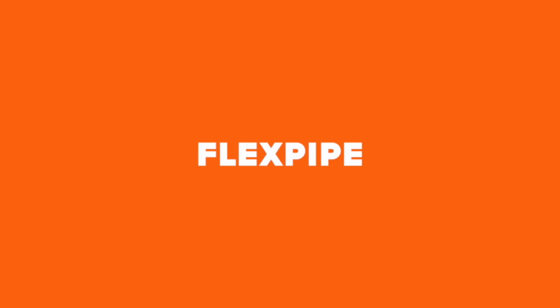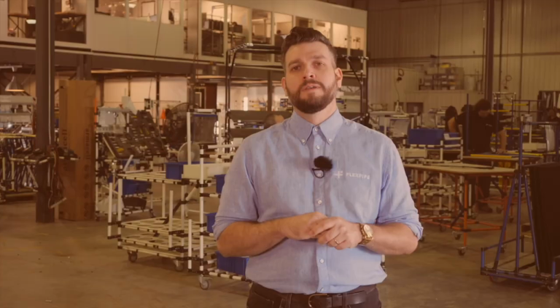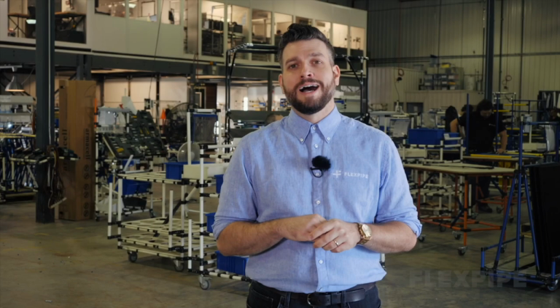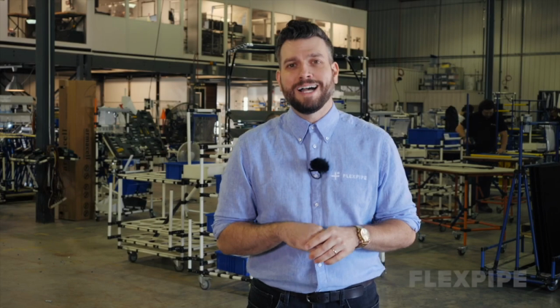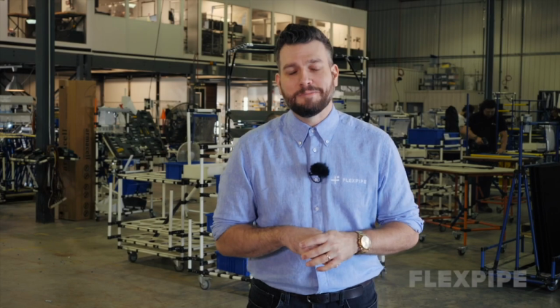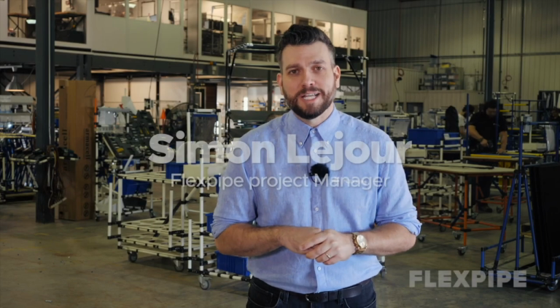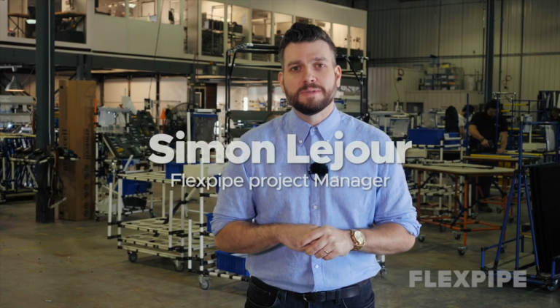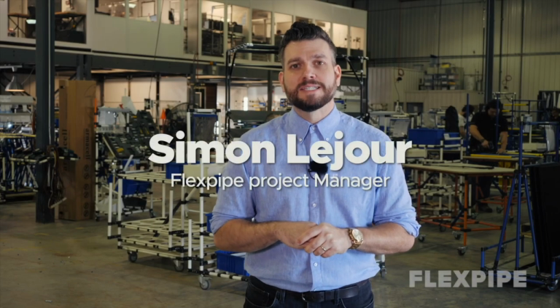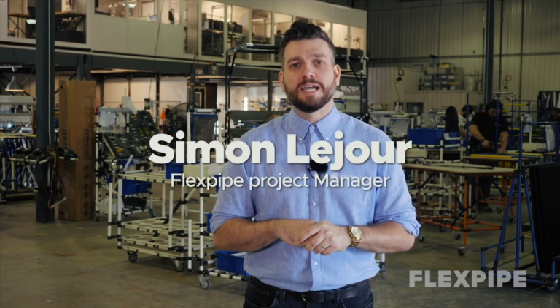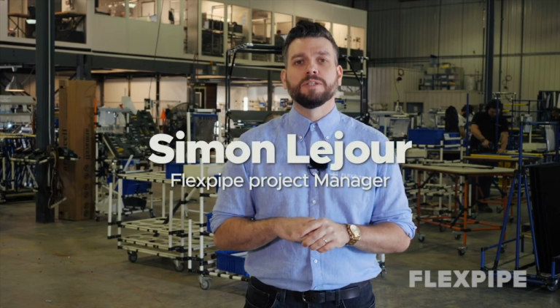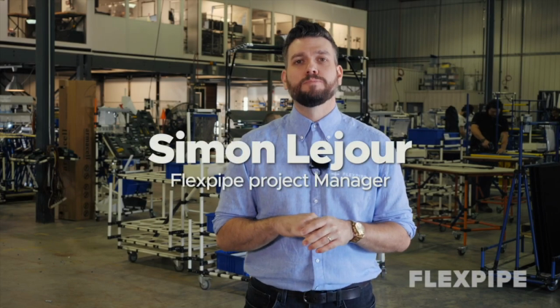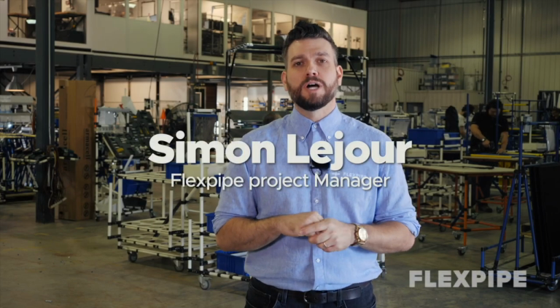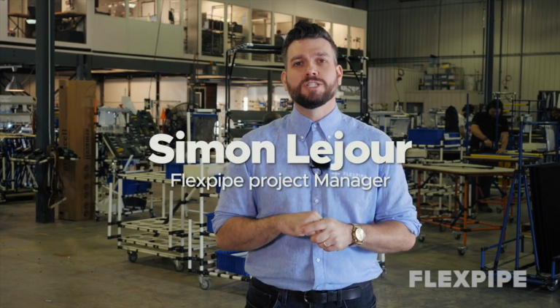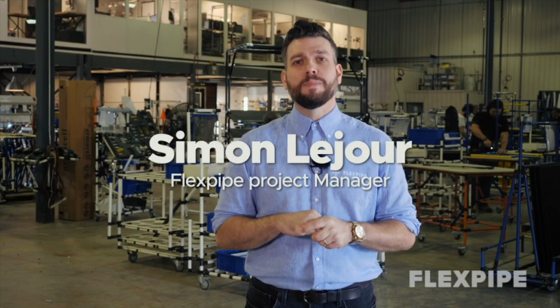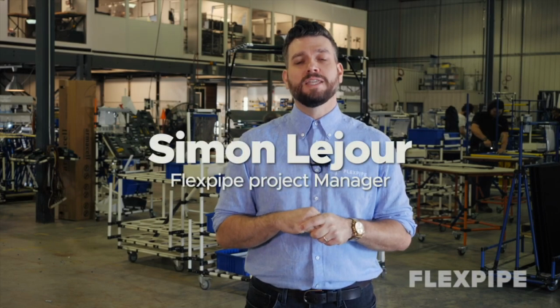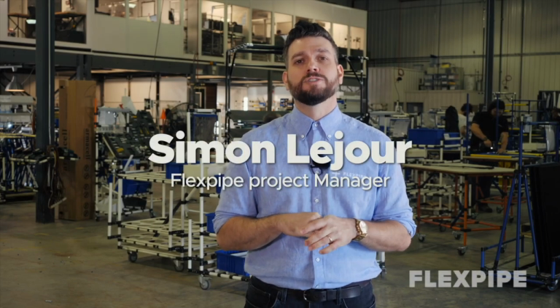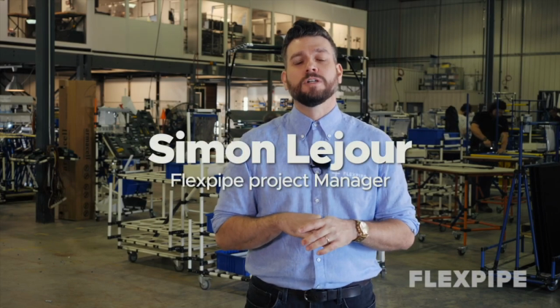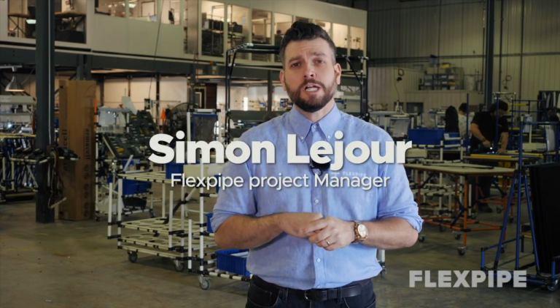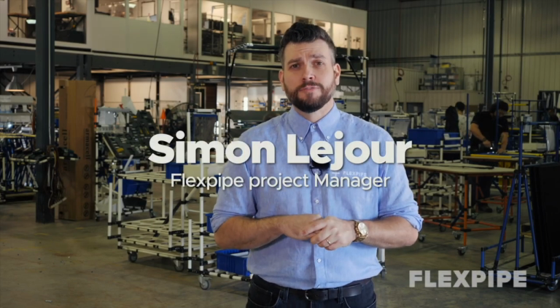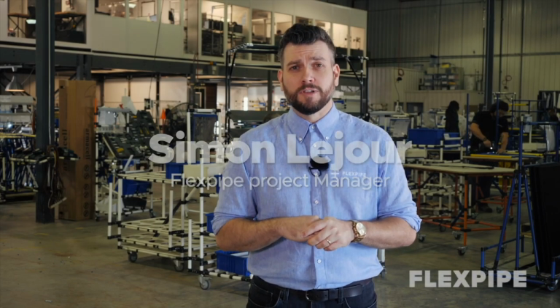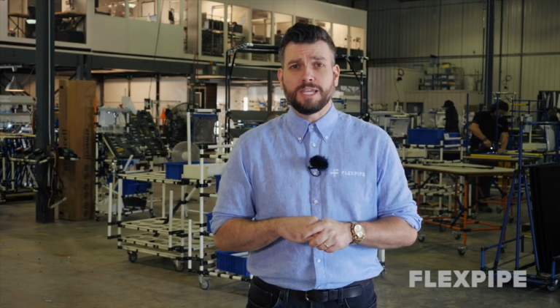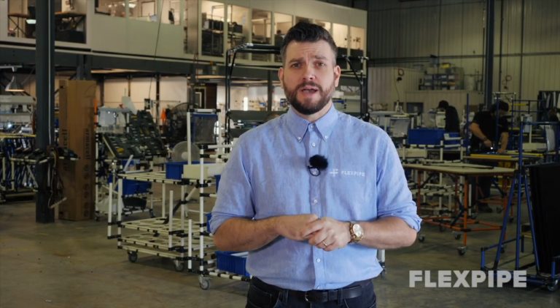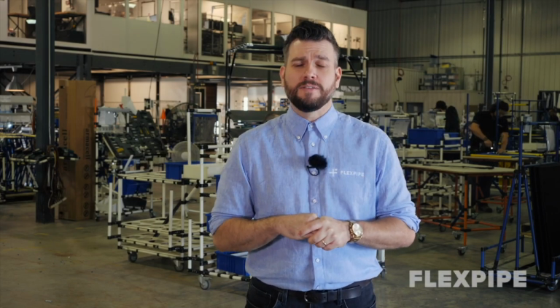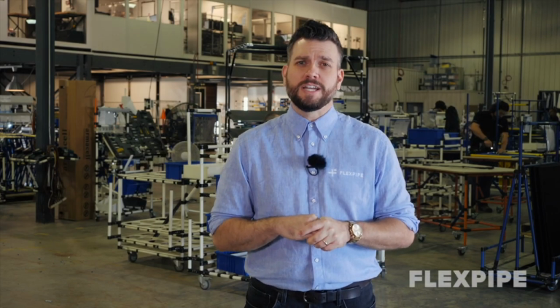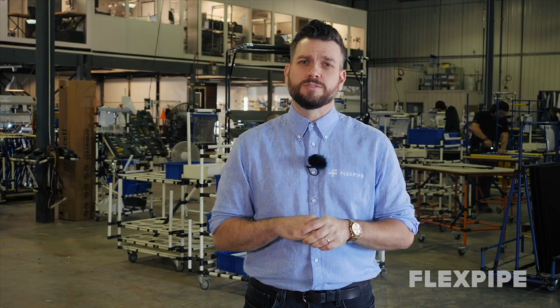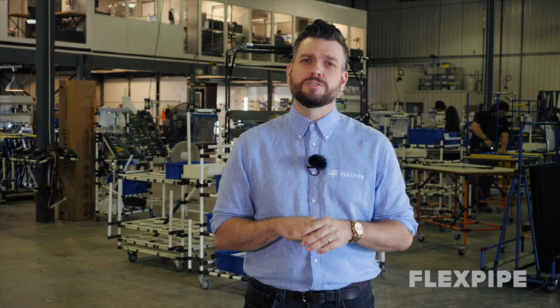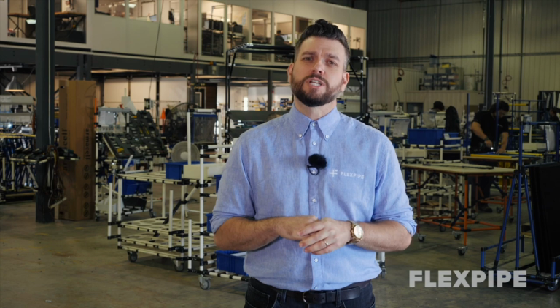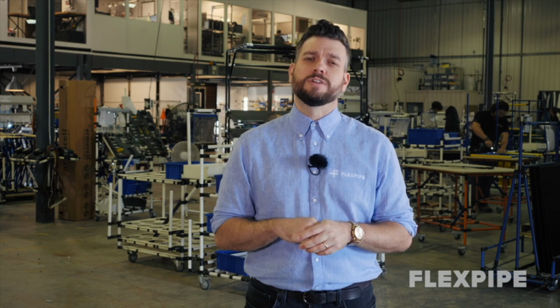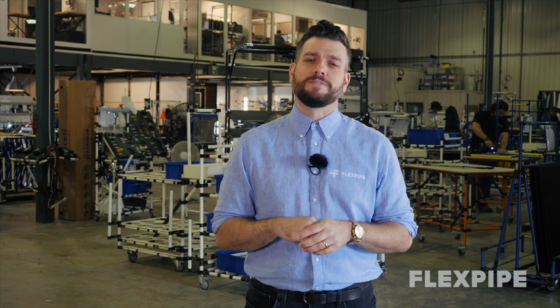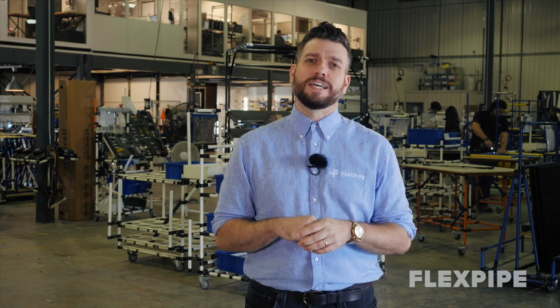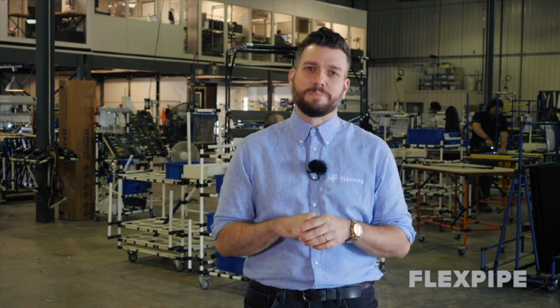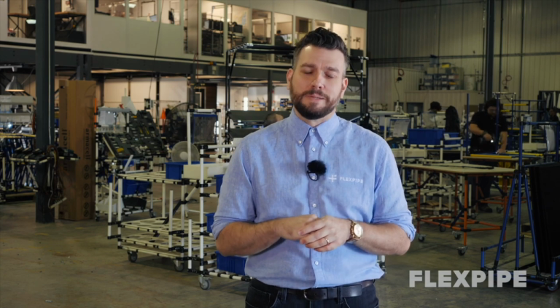Hi, my name is Simon, Project Manager for Lean Manufacturing Structure at FlexPipe.